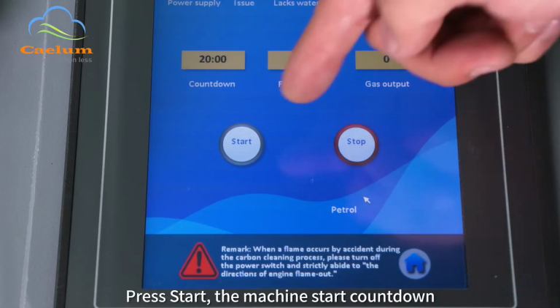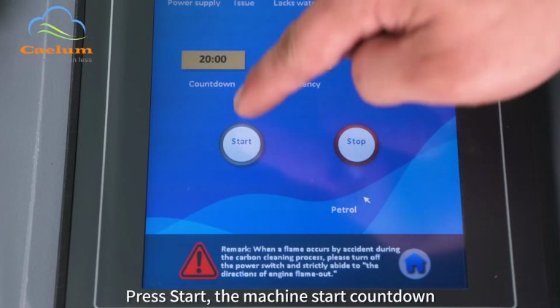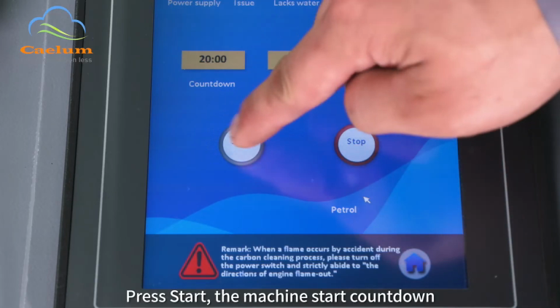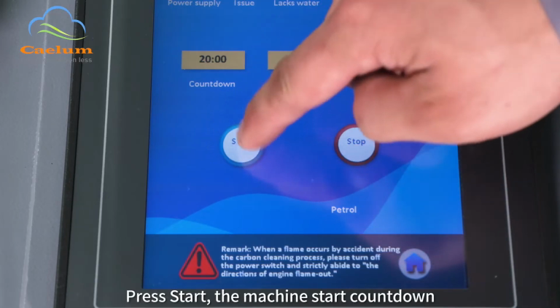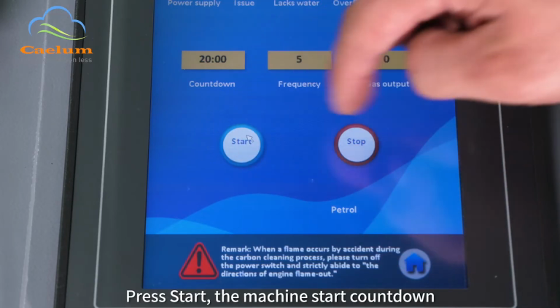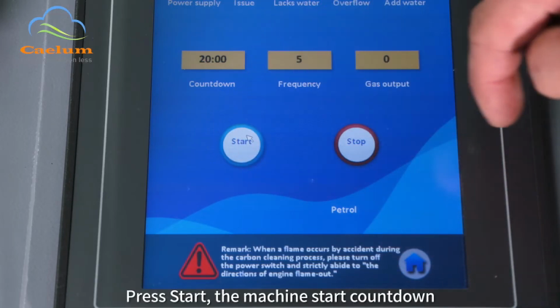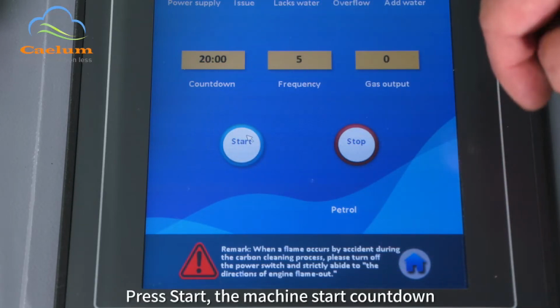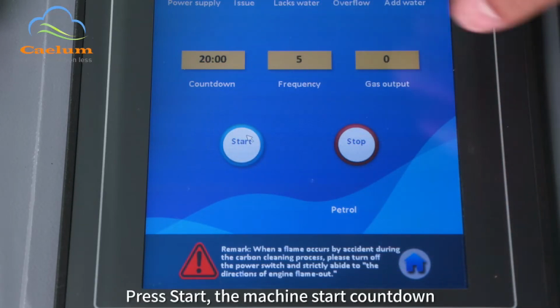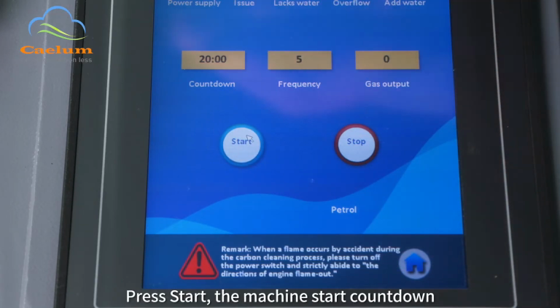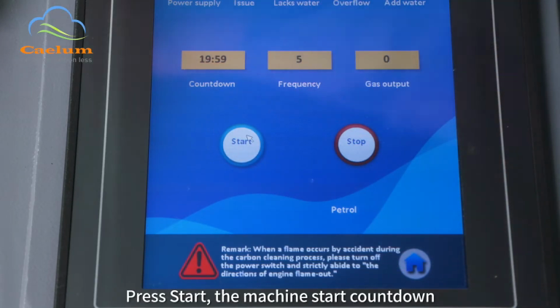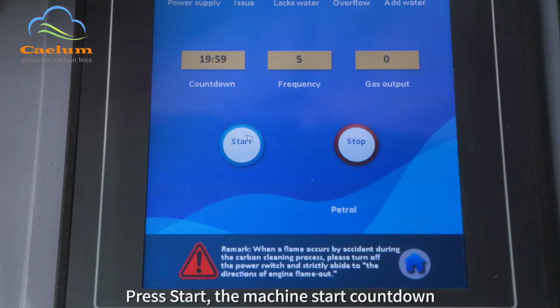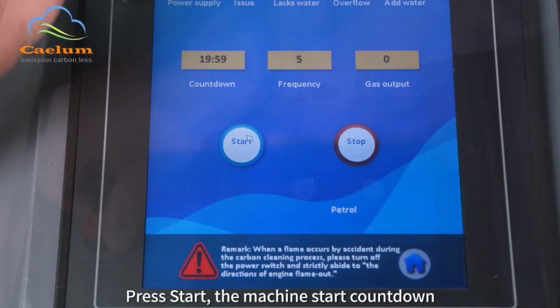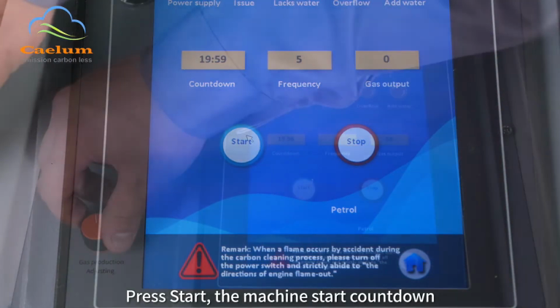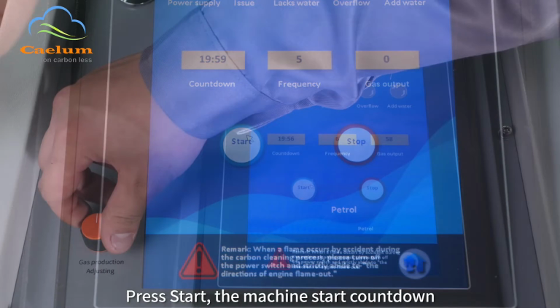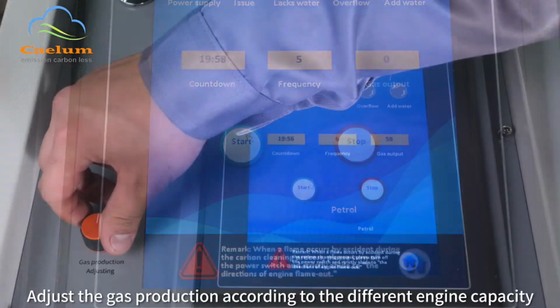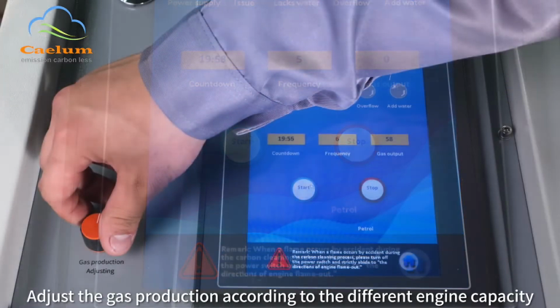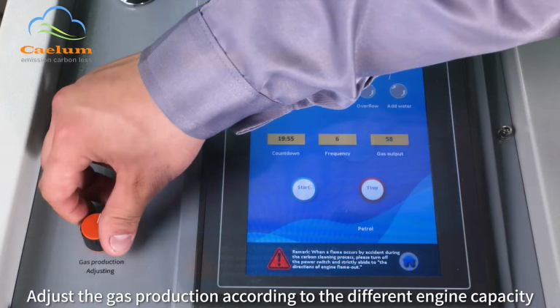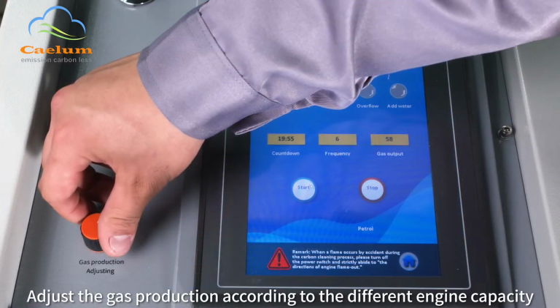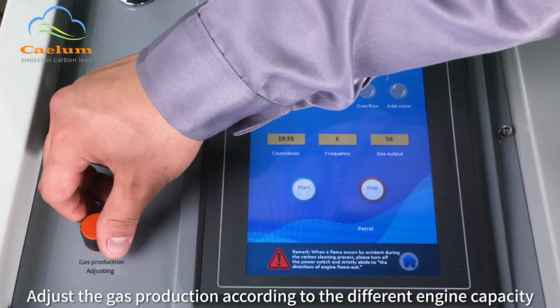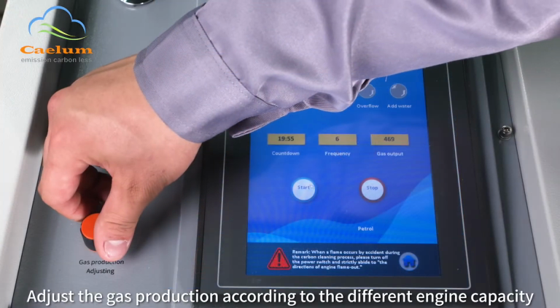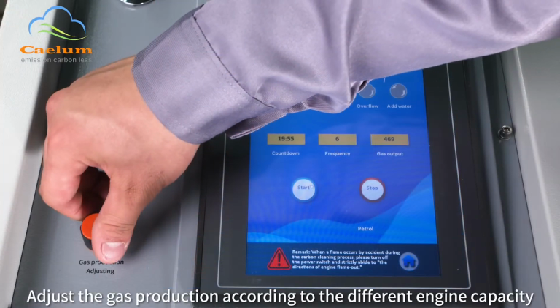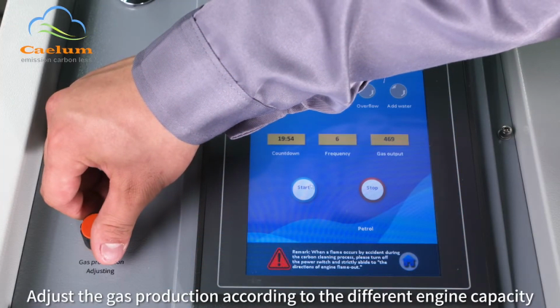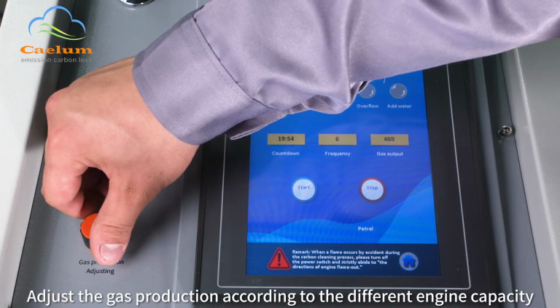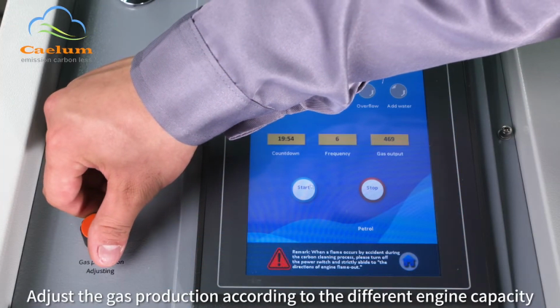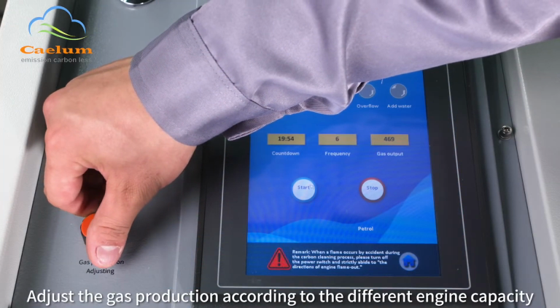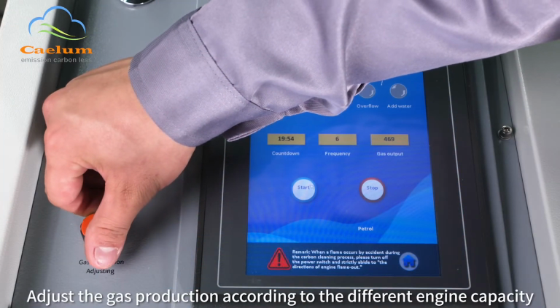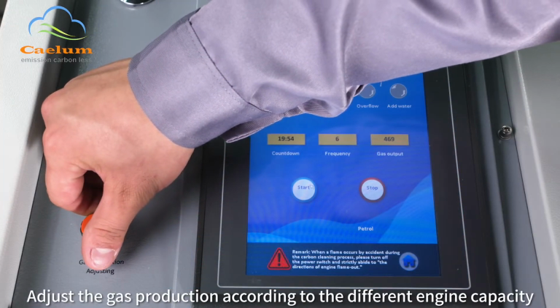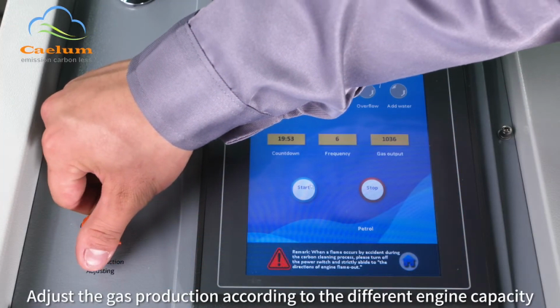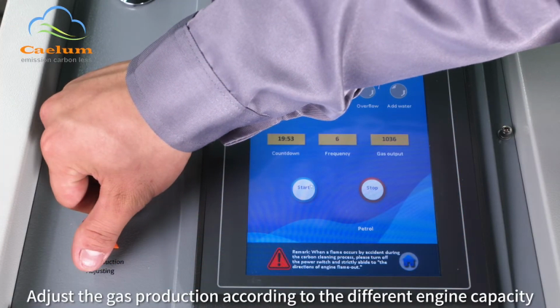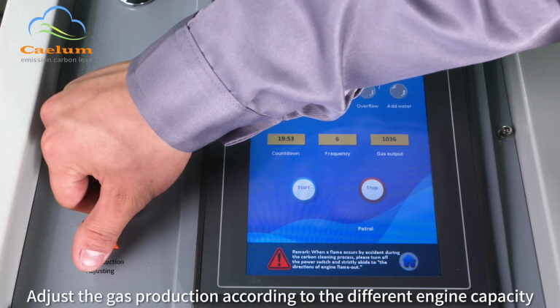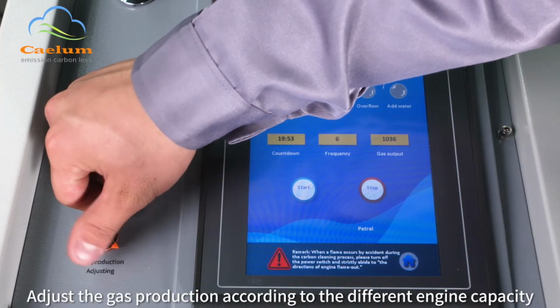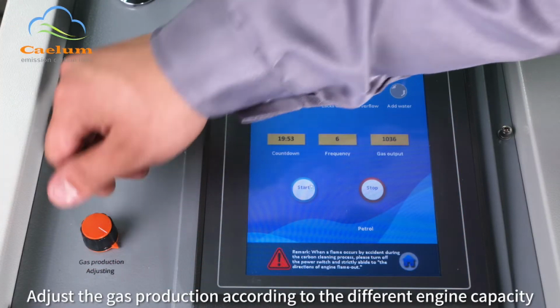The machine starts its countdown. Adjust the gas production according to the different engine capacity.